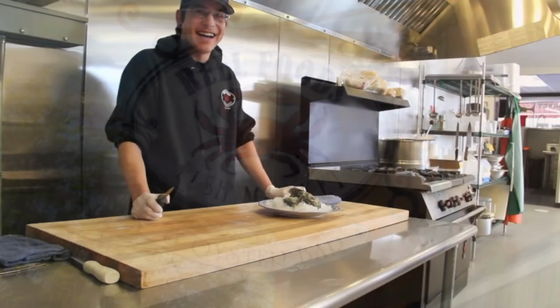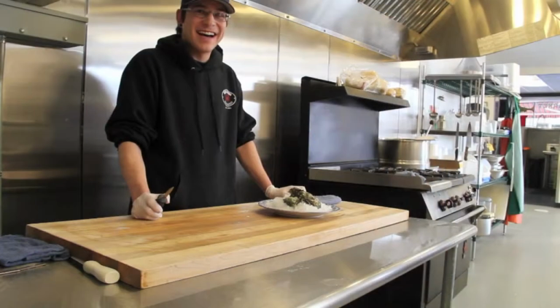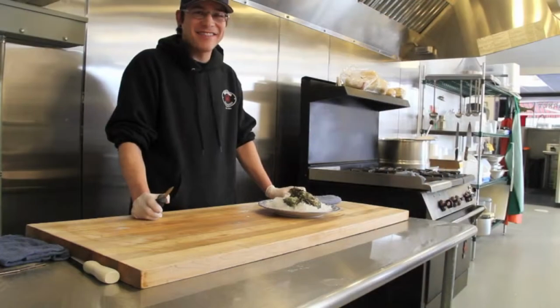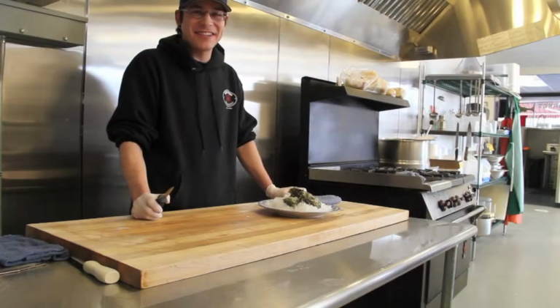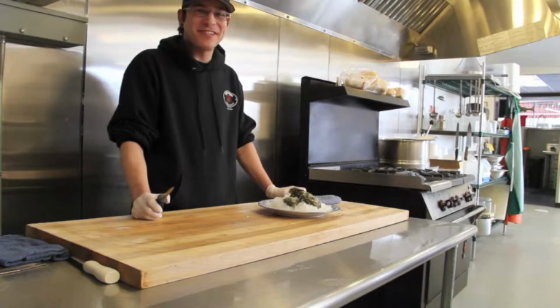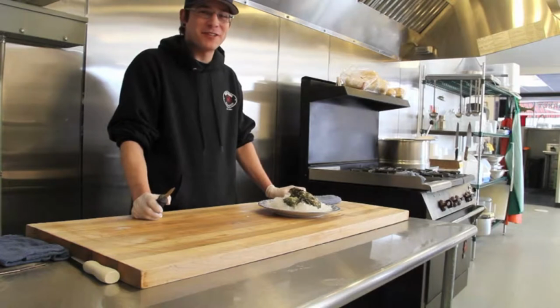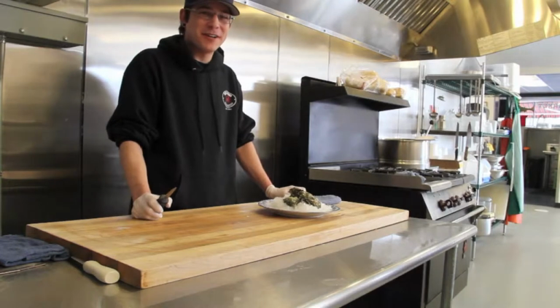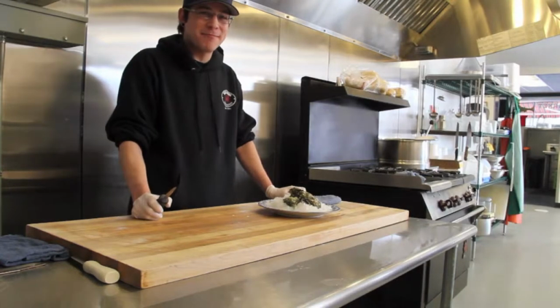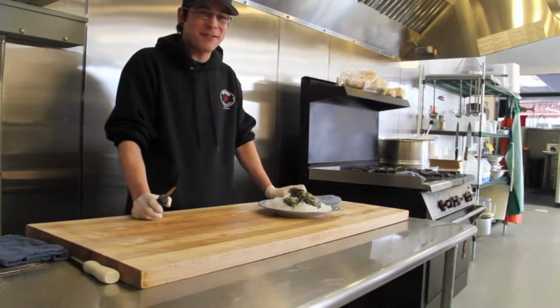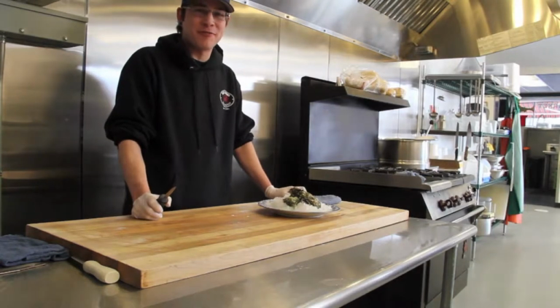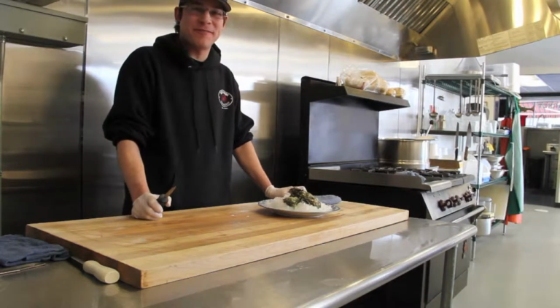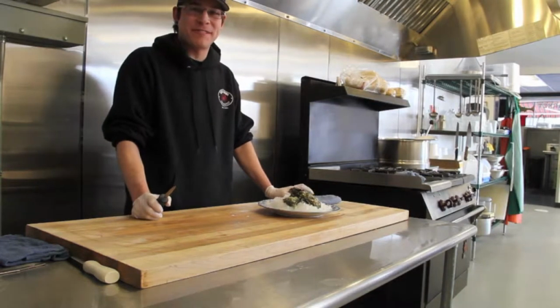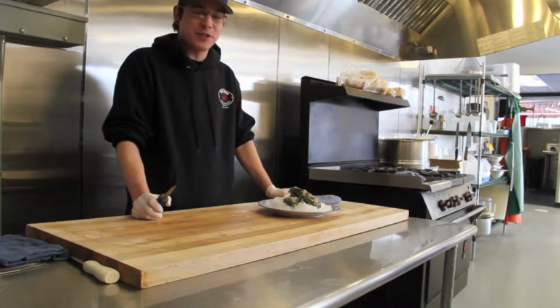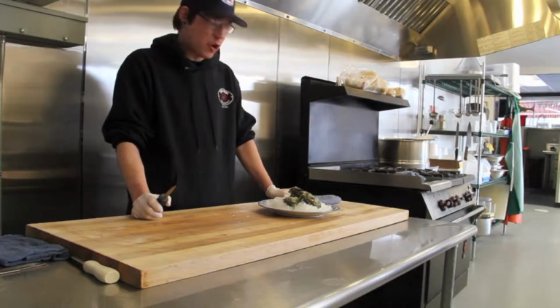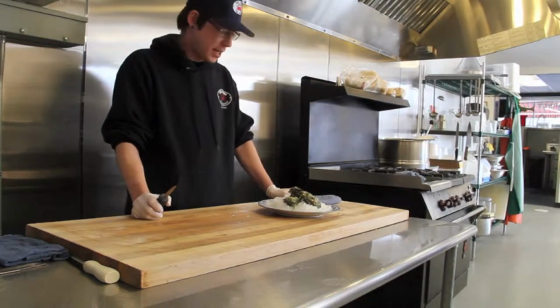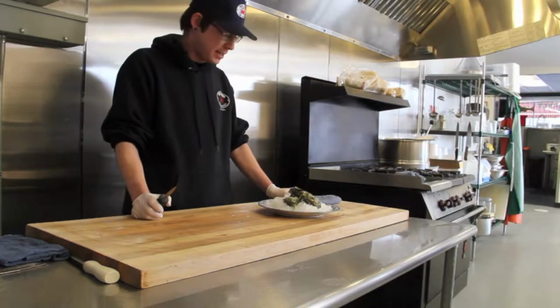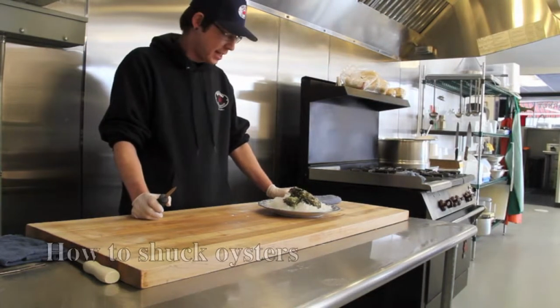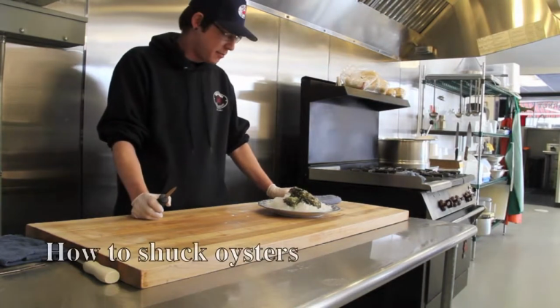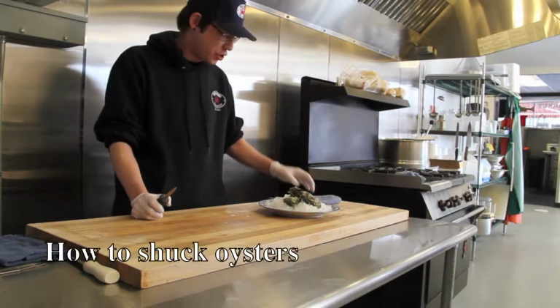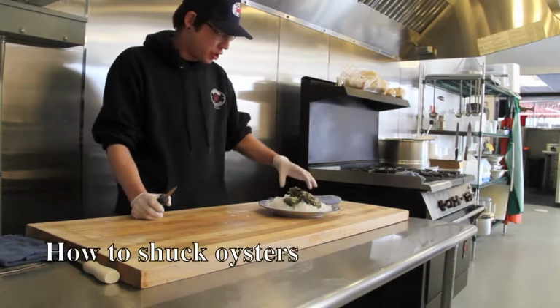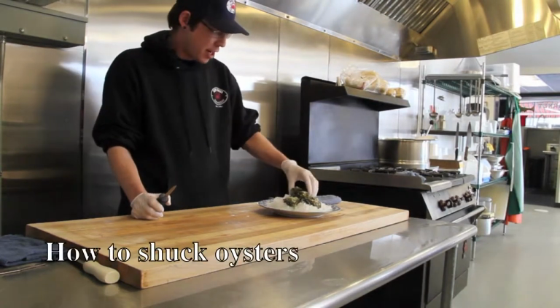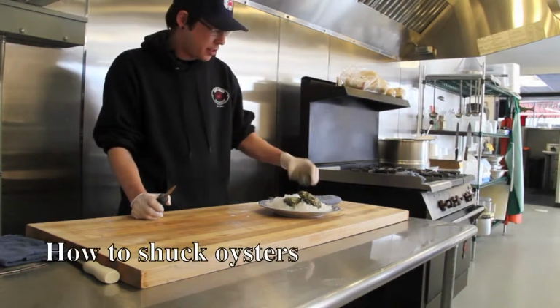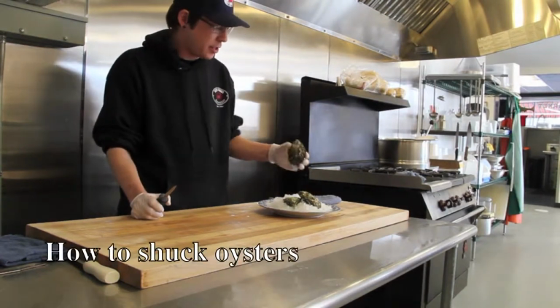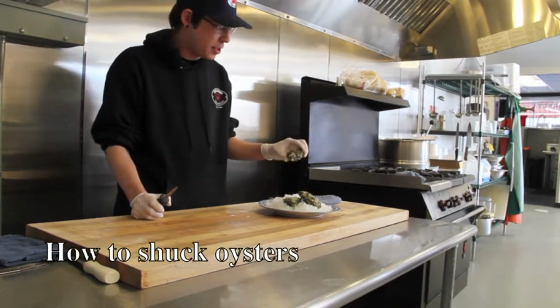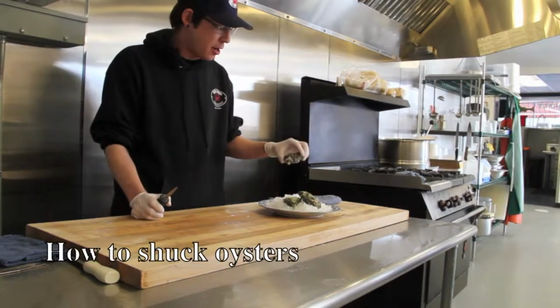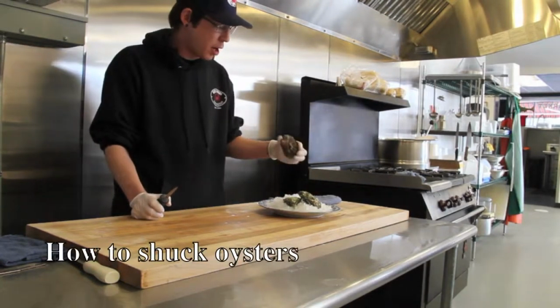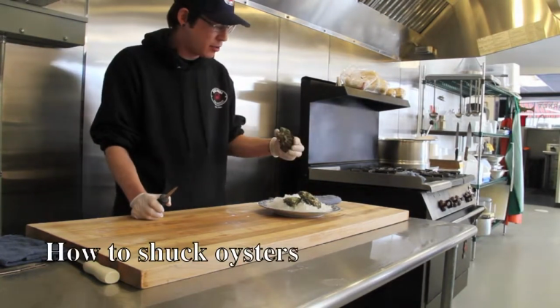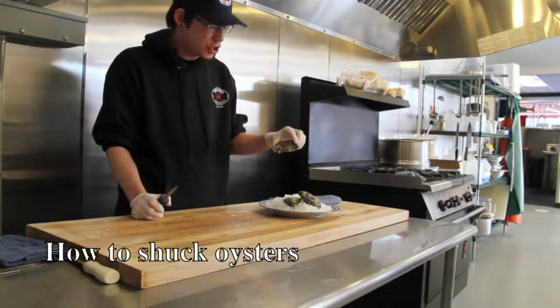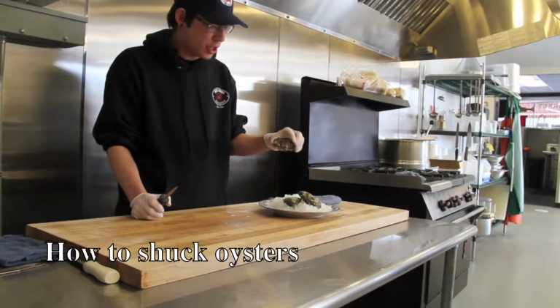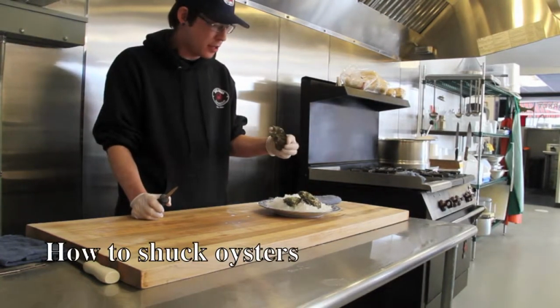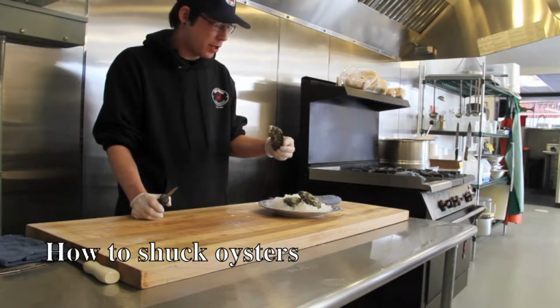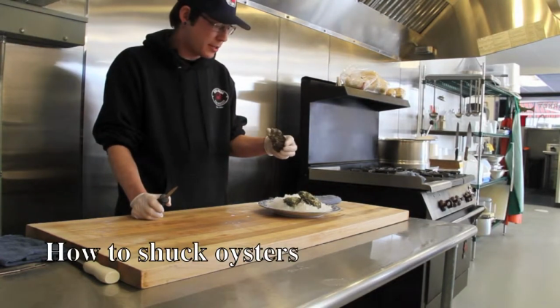Hi, I'm Taylor Mitchell. I'm here at Real Foods Fish Market and today I'm going to show you how to properly shuck an oyster.